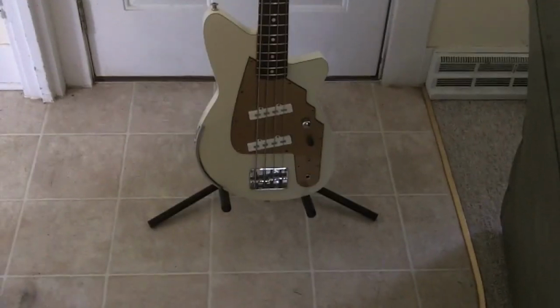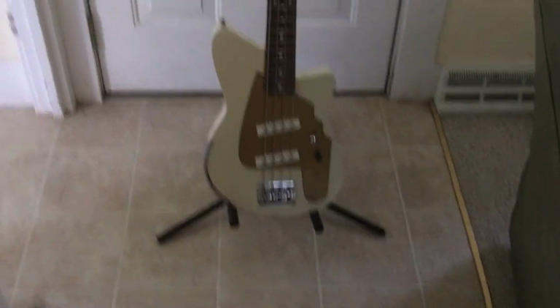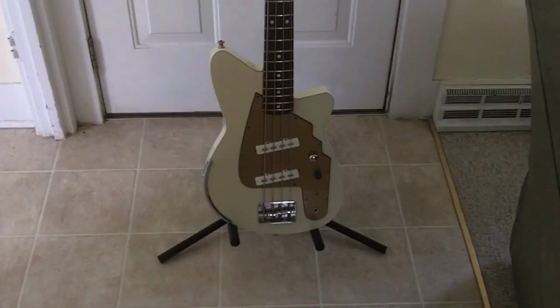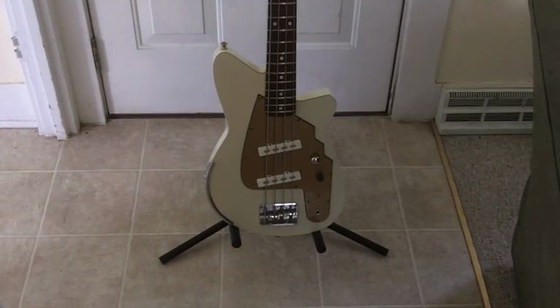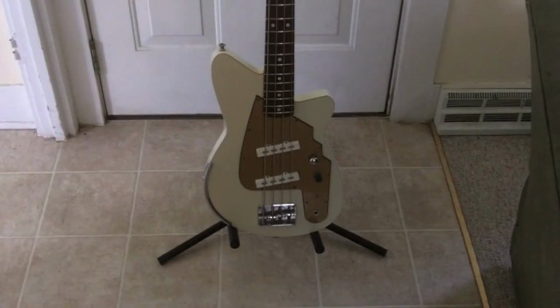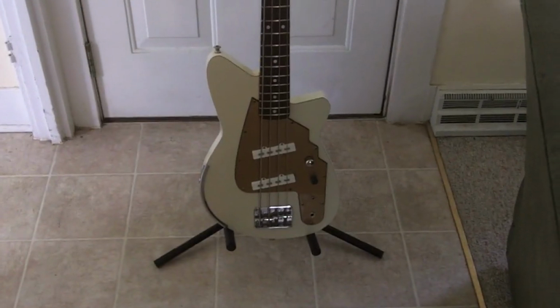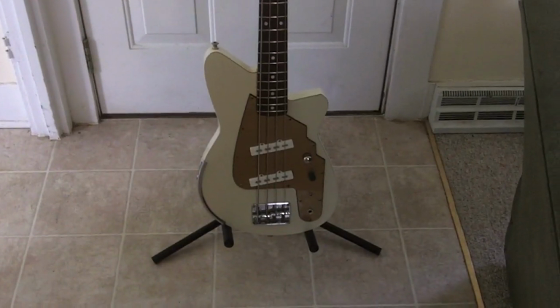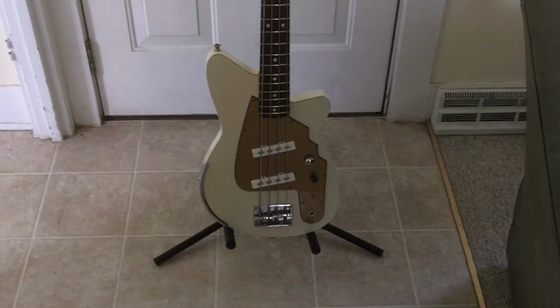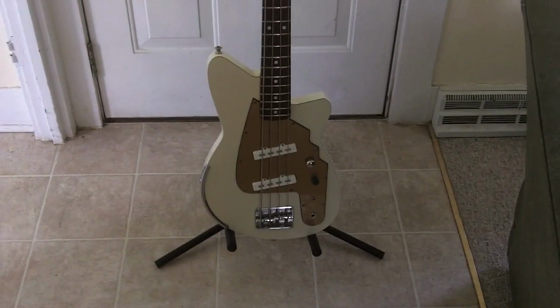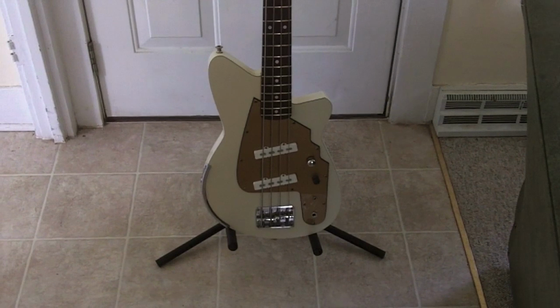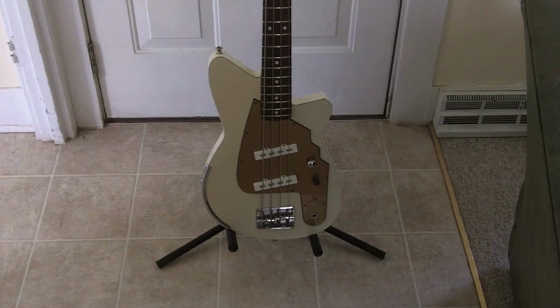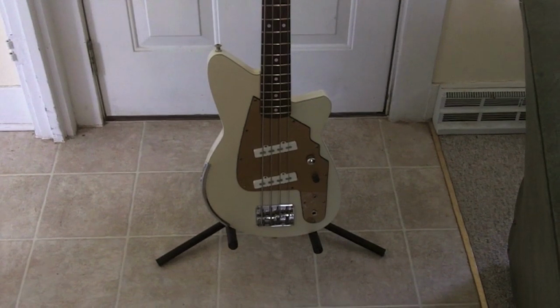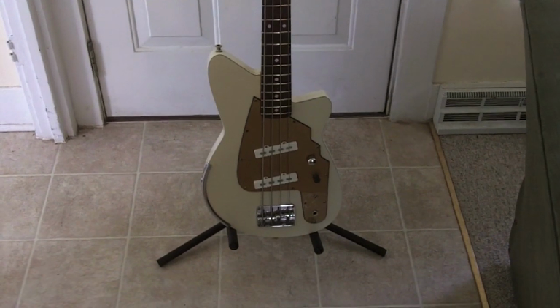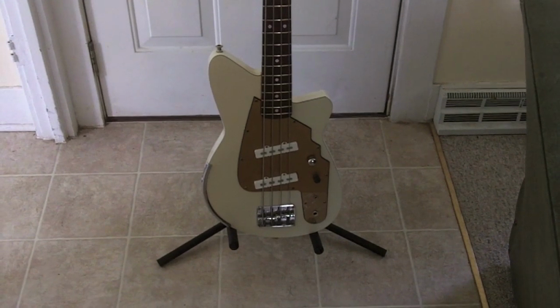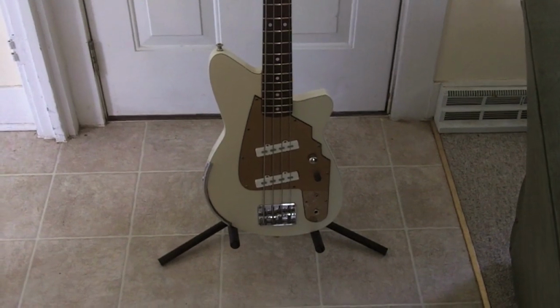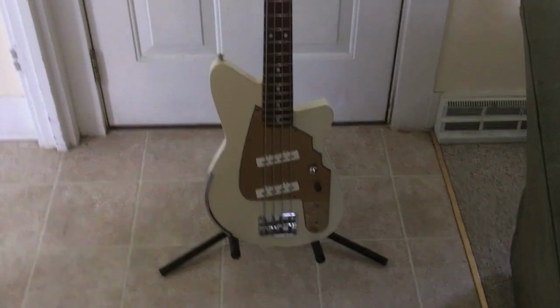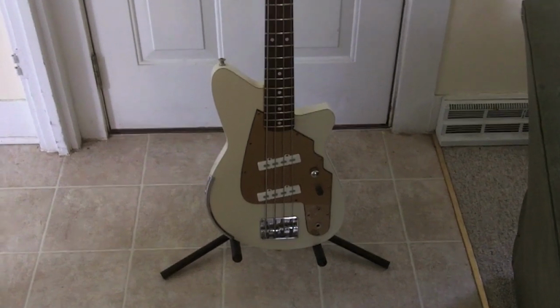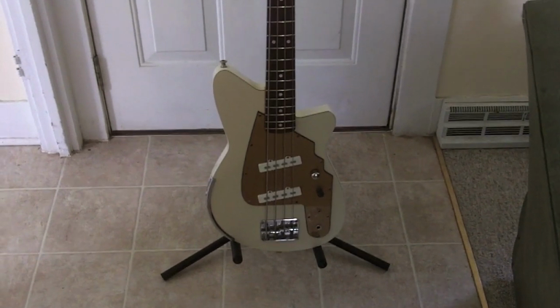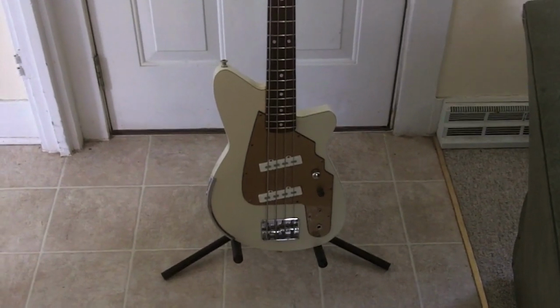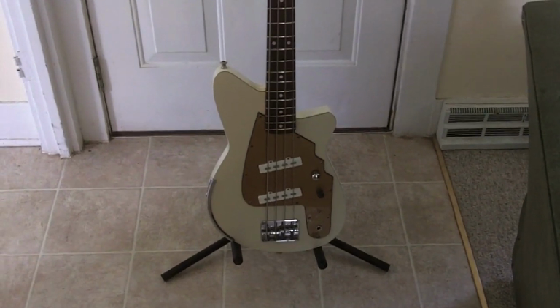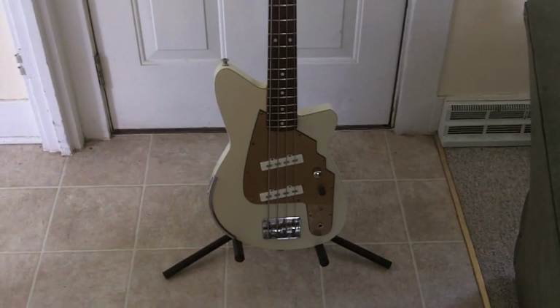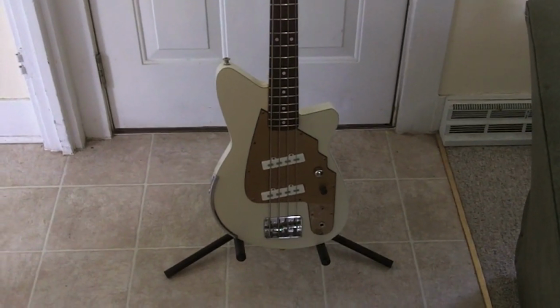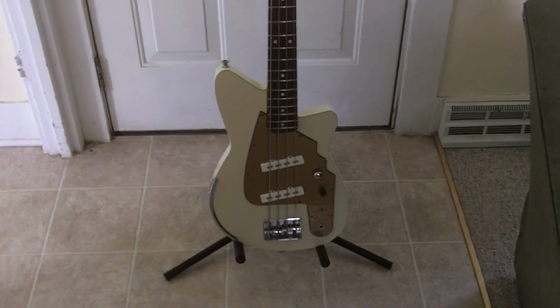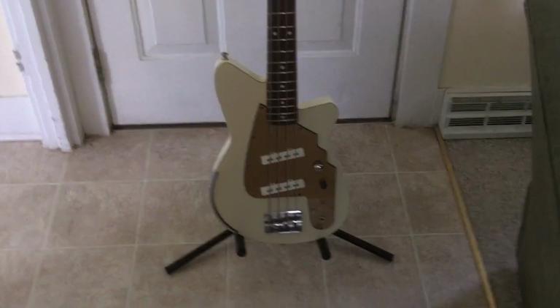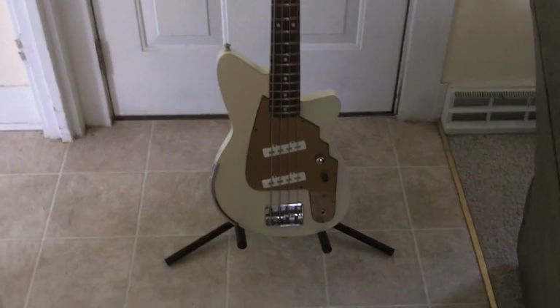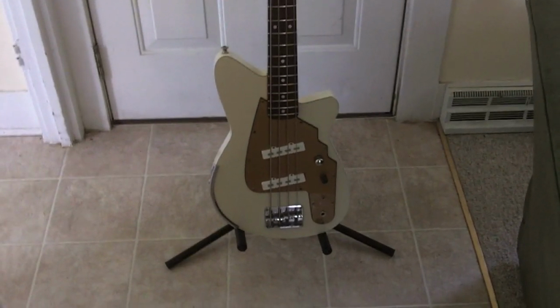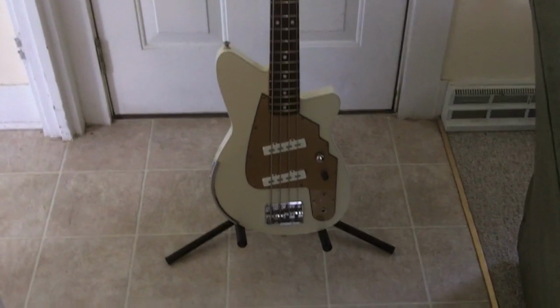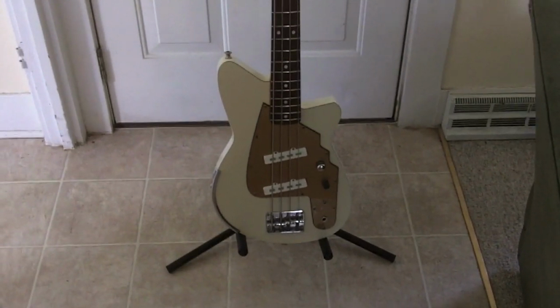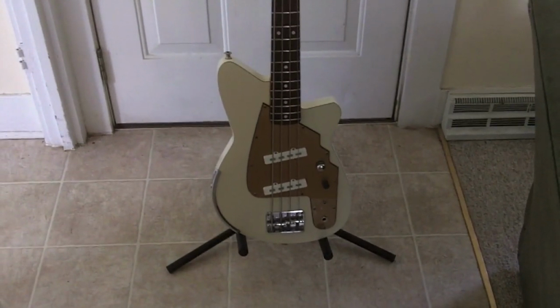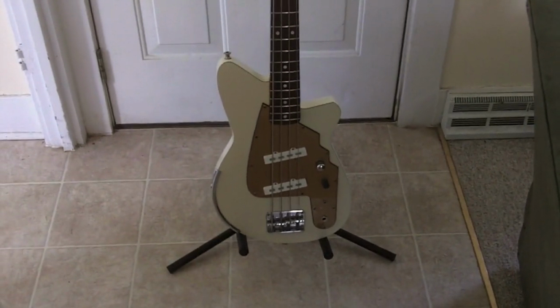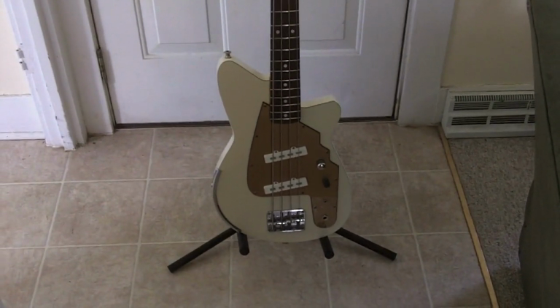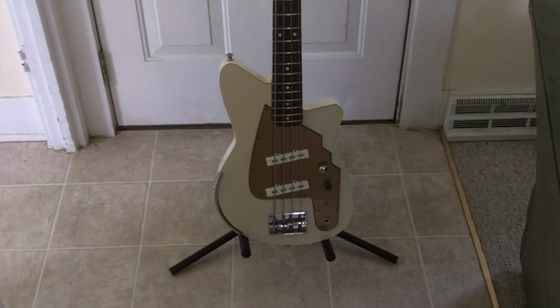What I'm going to do for you is show you a little bit about the bass and I'm going to play the bass for you.